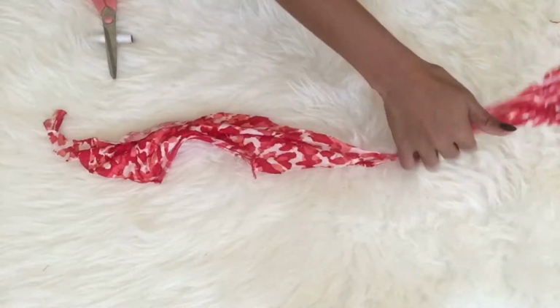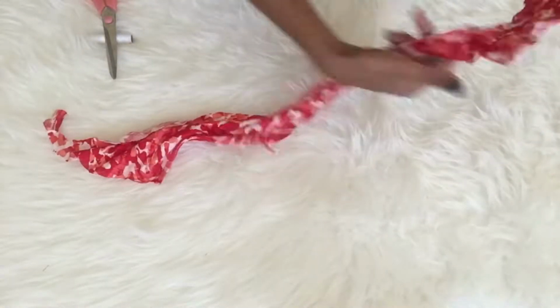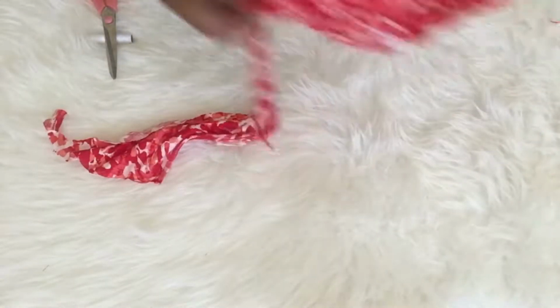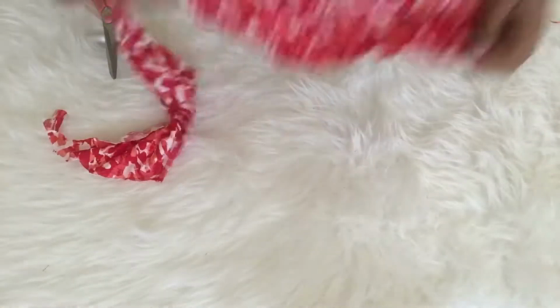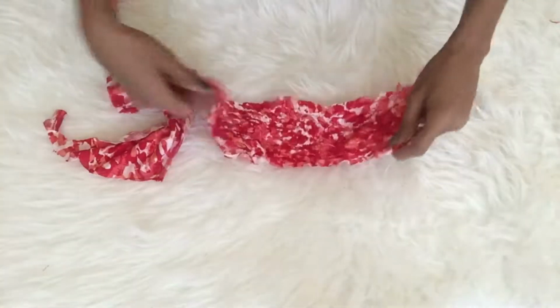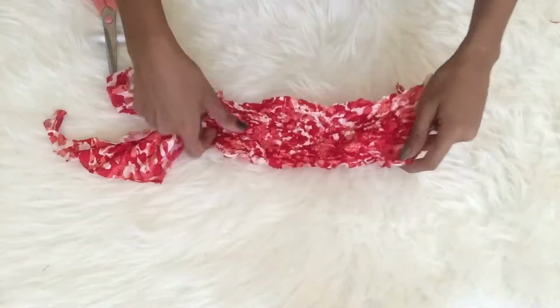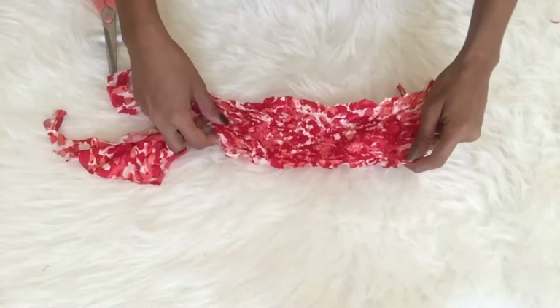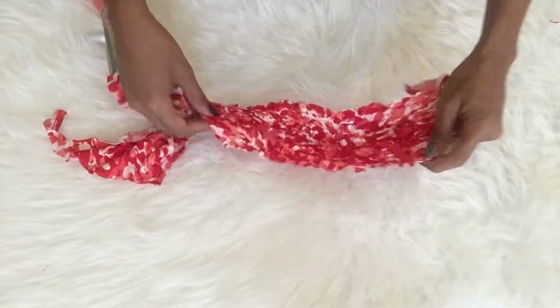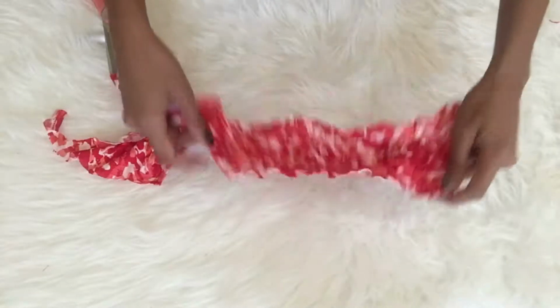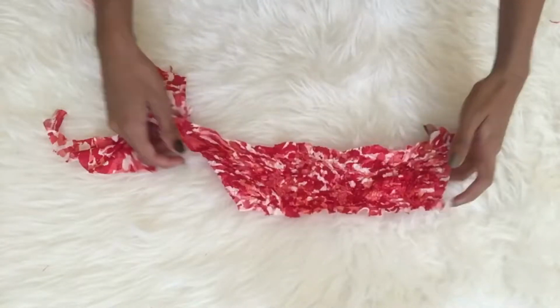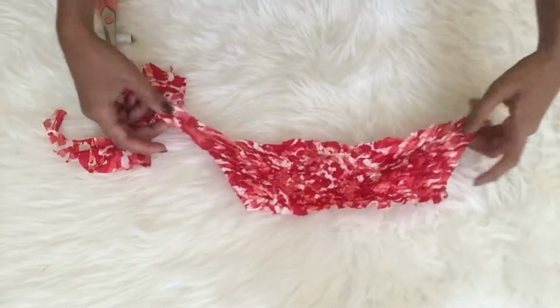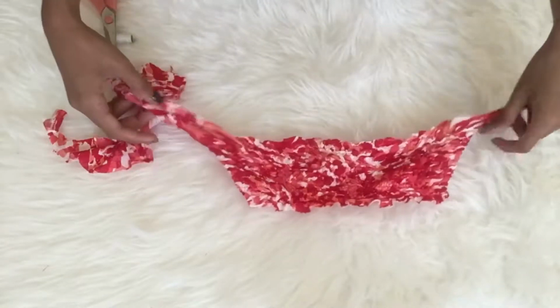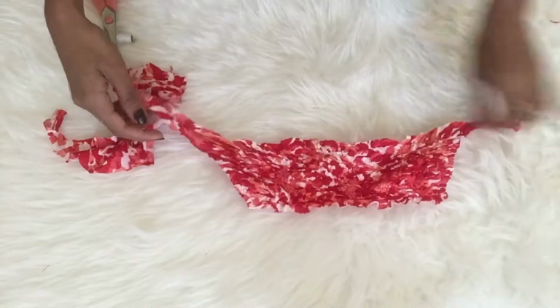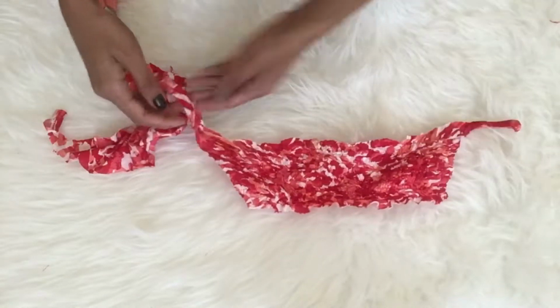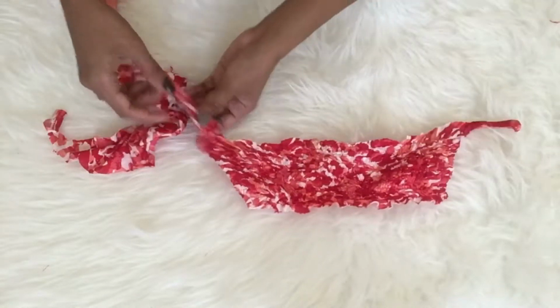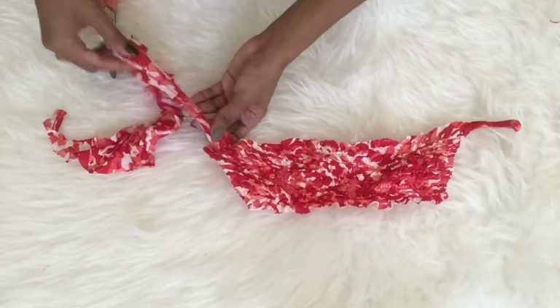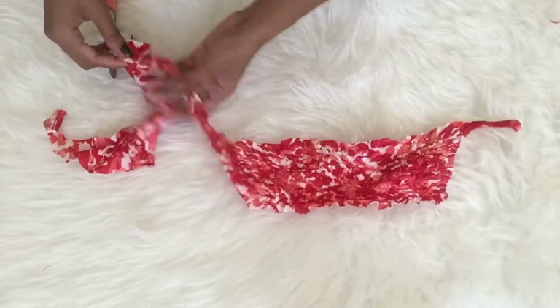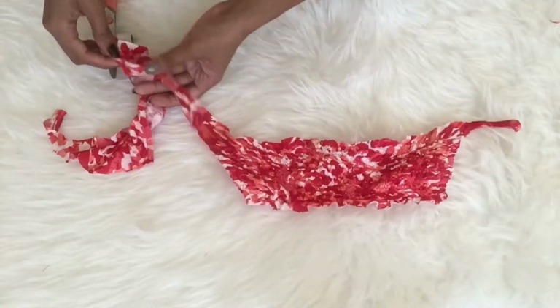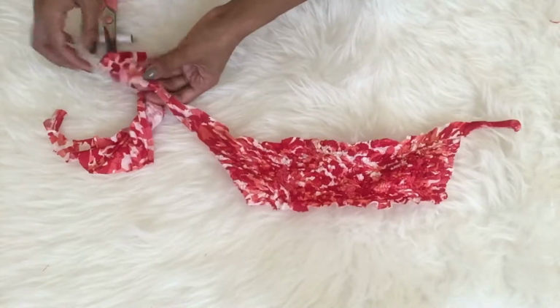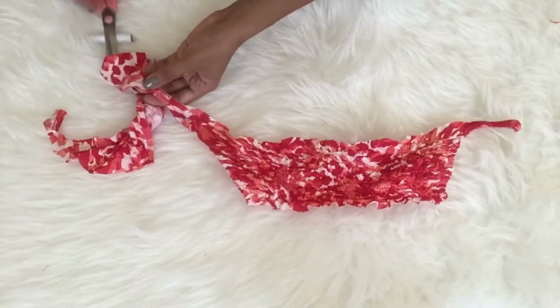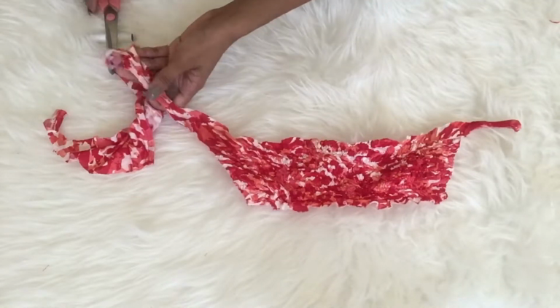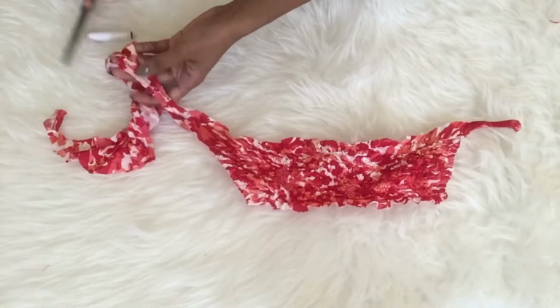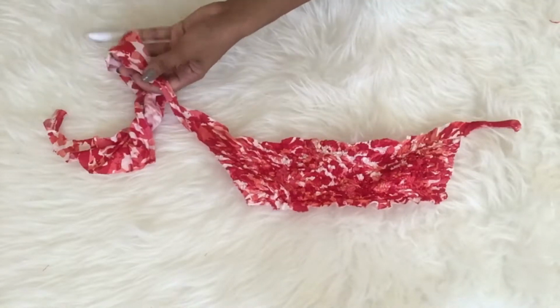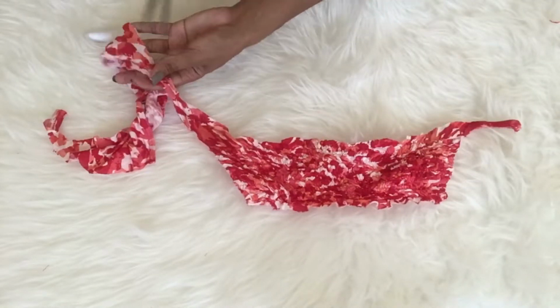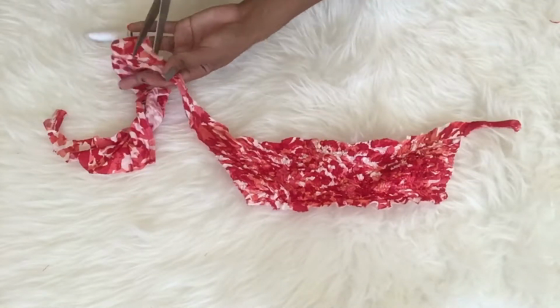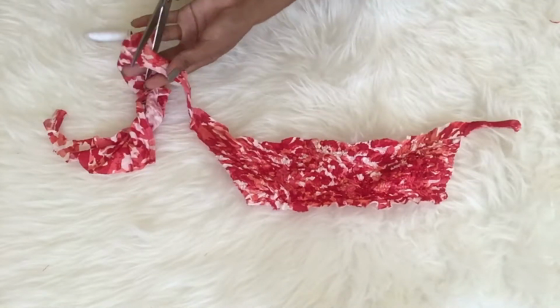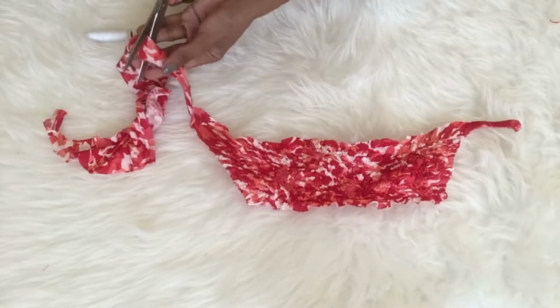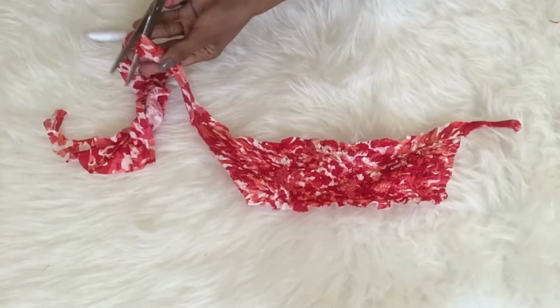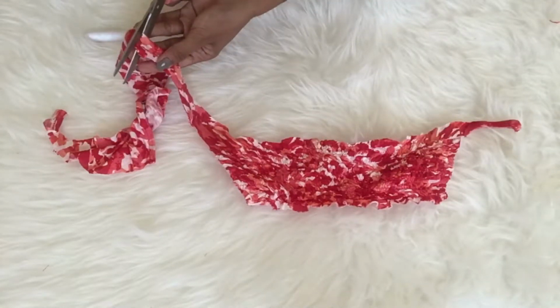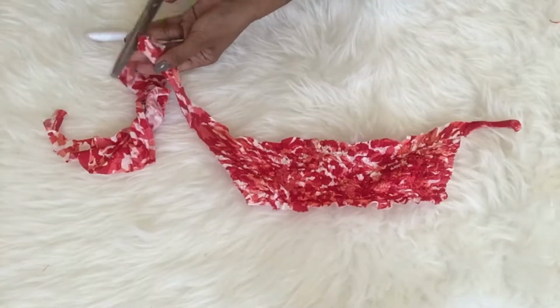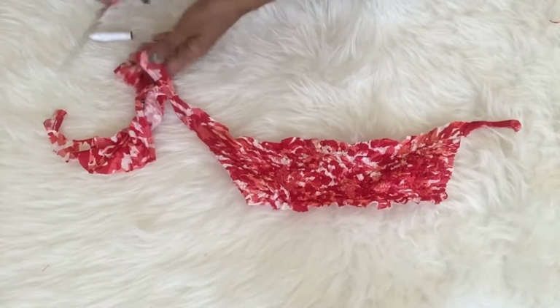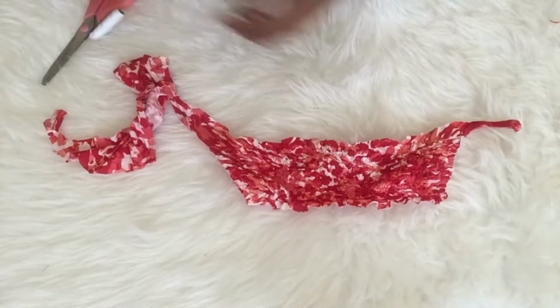I remembered the extra piece — I actually planned to make a headband but I ended up making it into a choker instead.